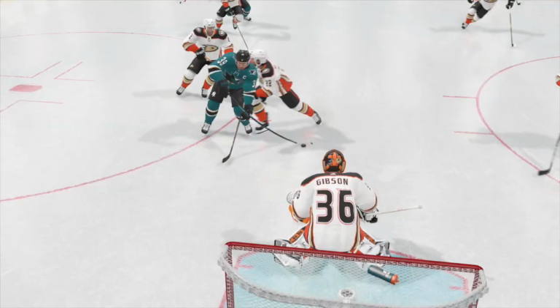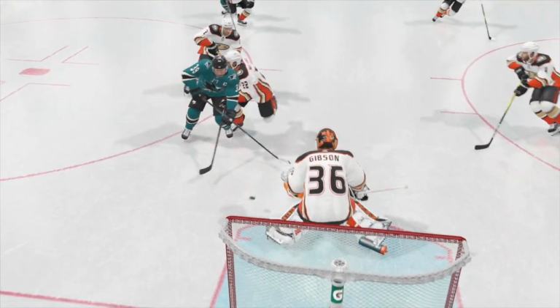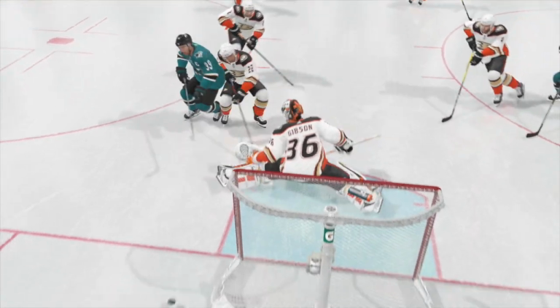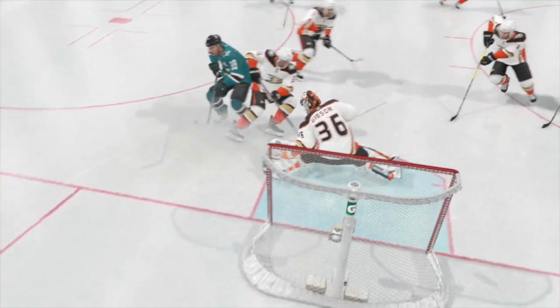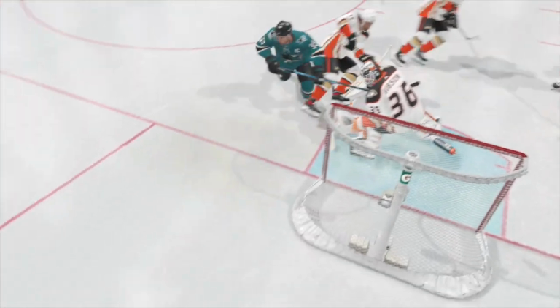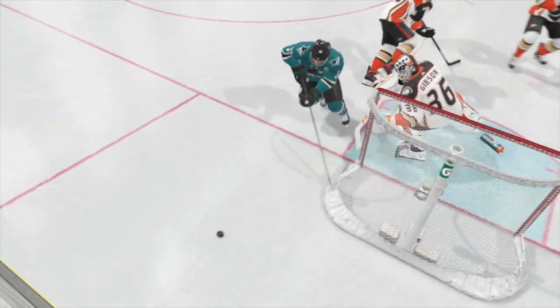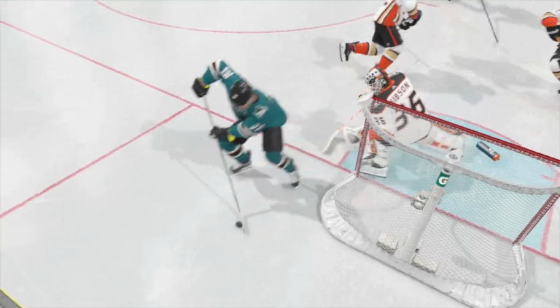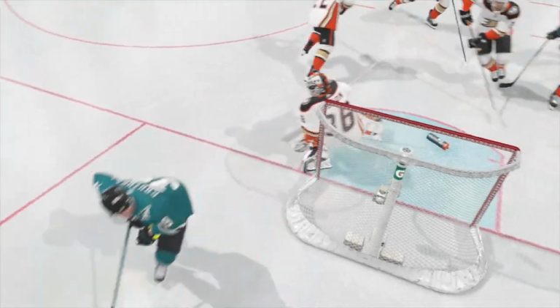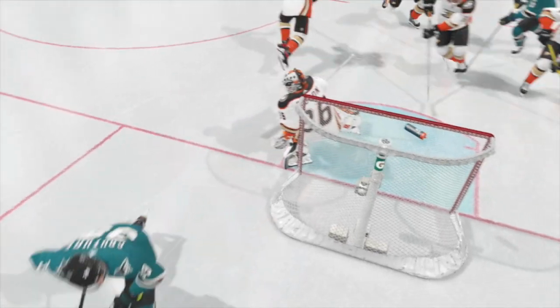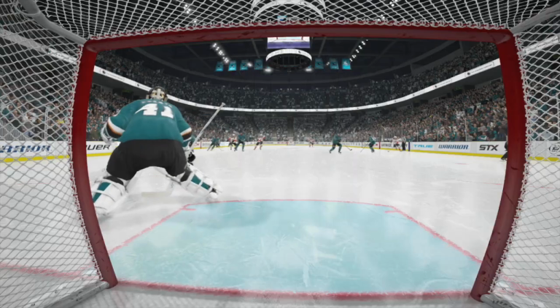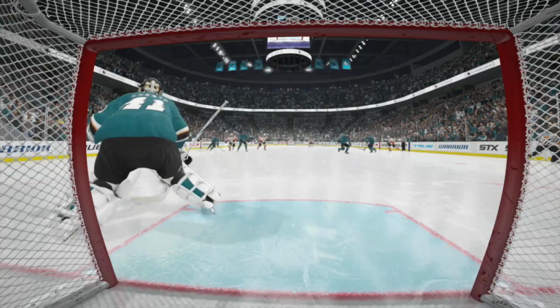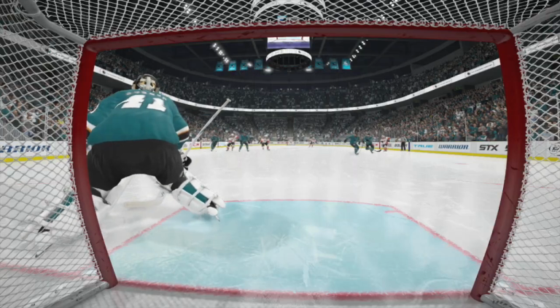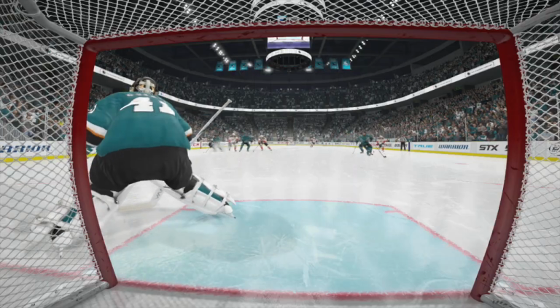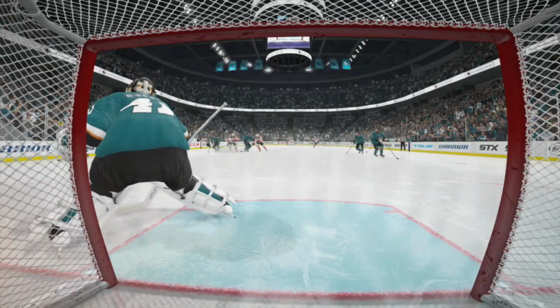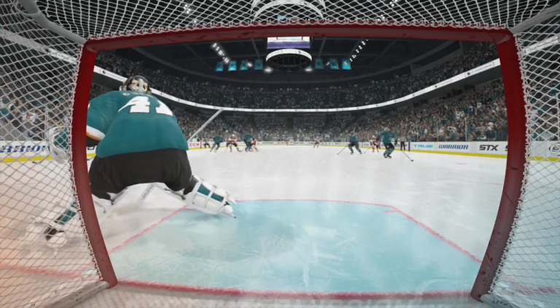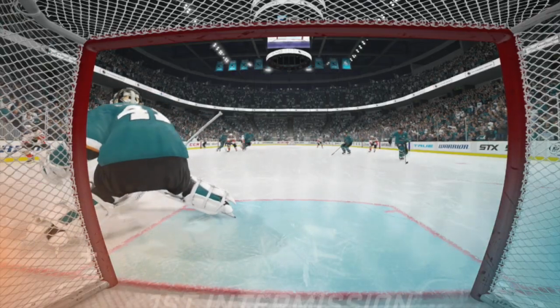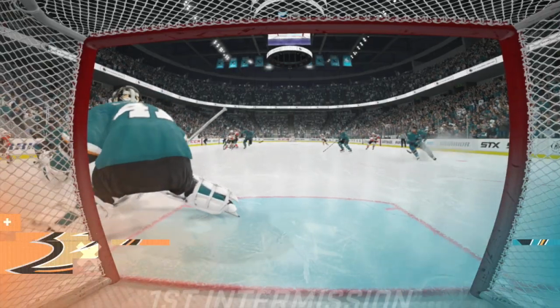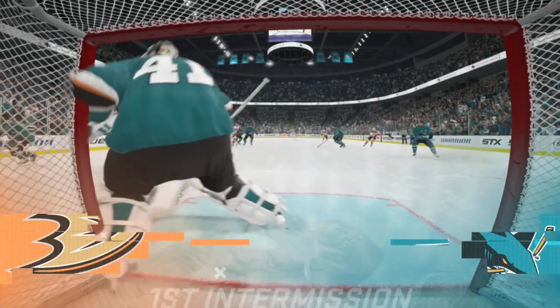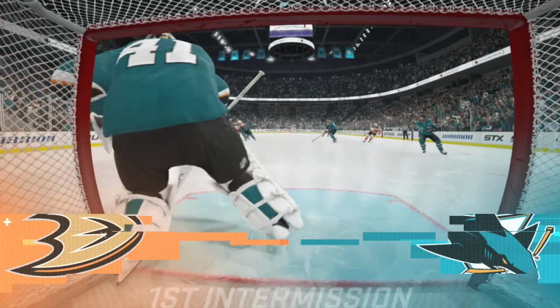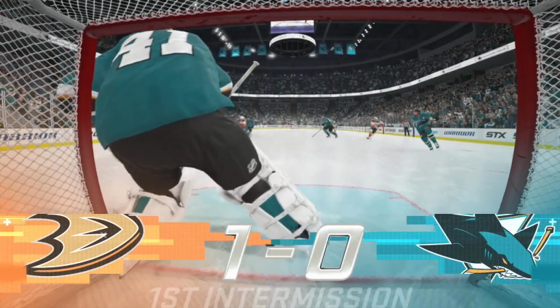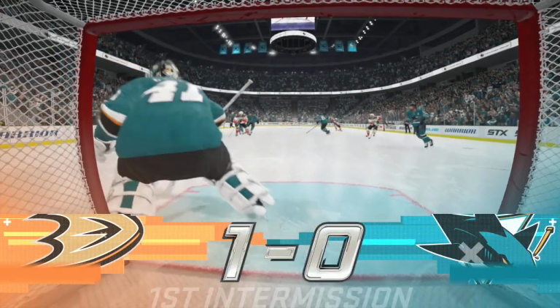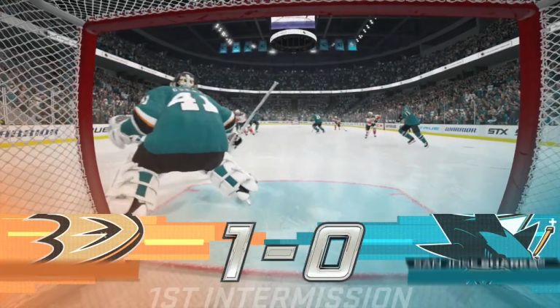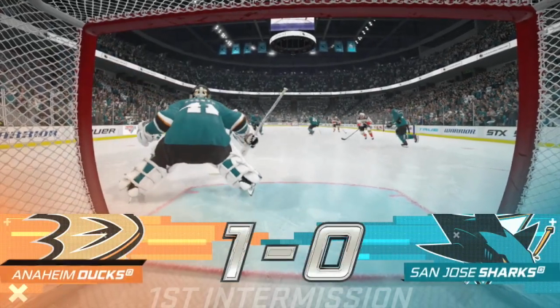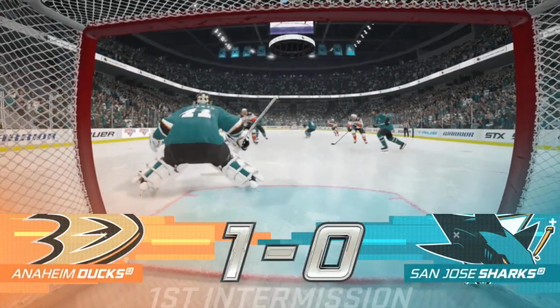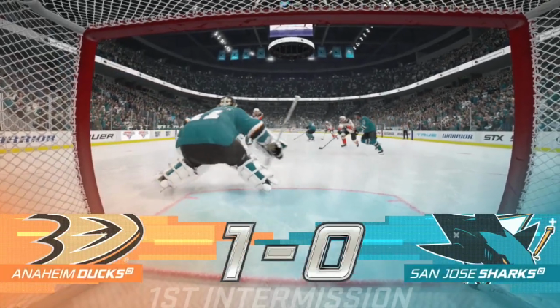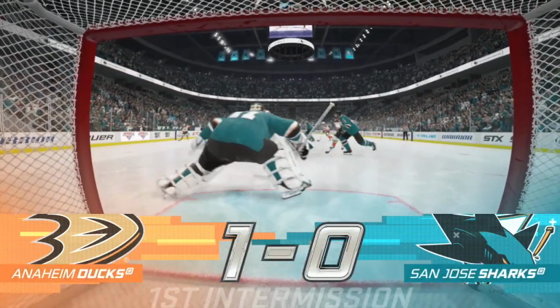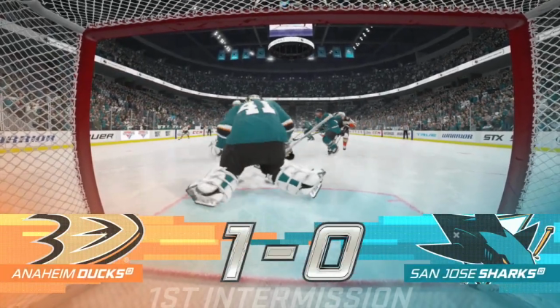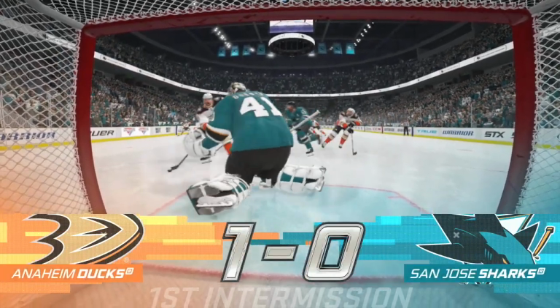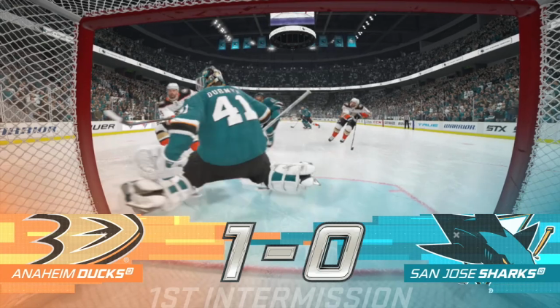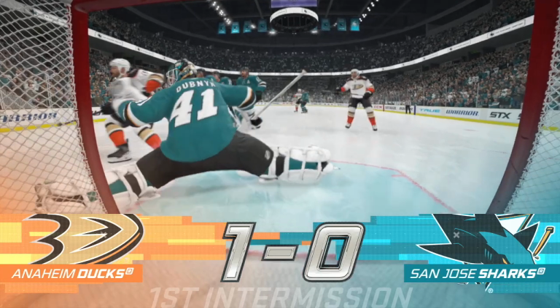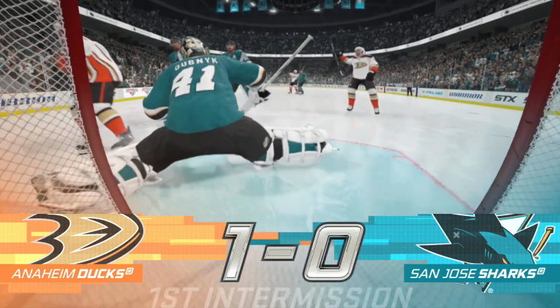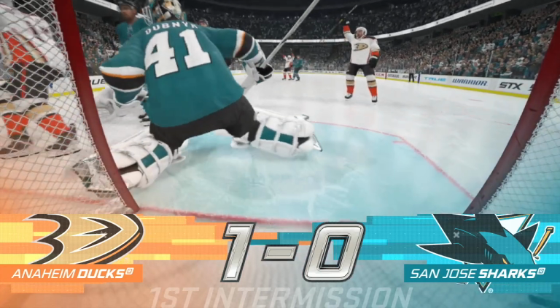20 minutes is complete as the horn sounds, concluding period number one. Anaheim's pace of play the difference here in the first 20 minutes — they lead 1-0. Both teams heading down the tunnels. We'll take a quick breath ourselves and be back for the second period.